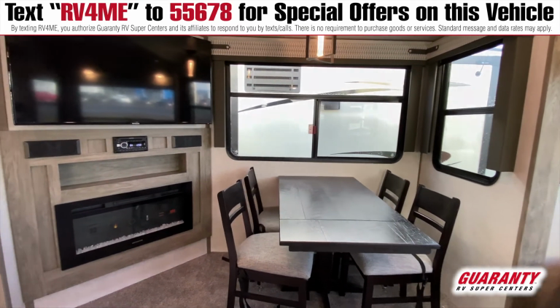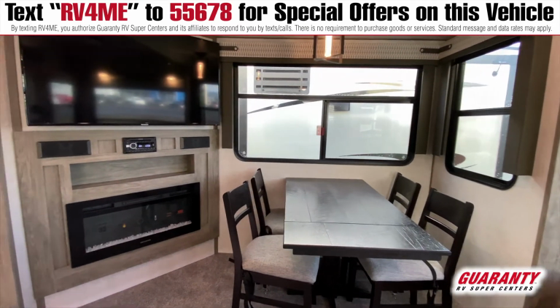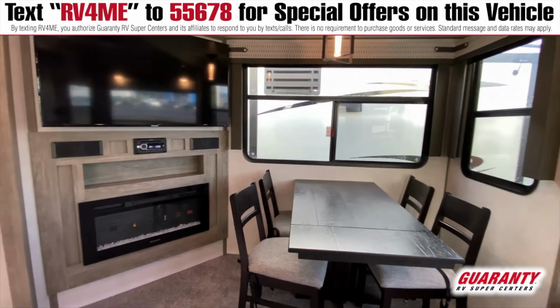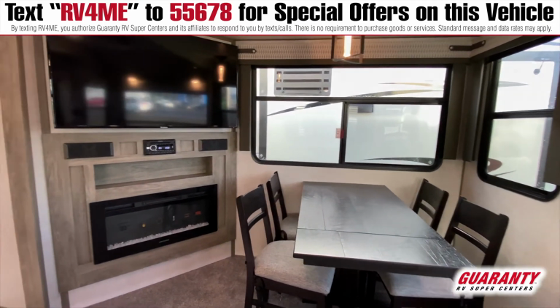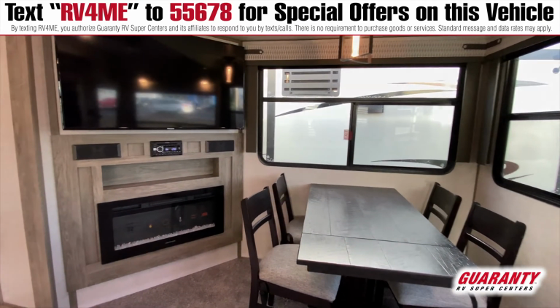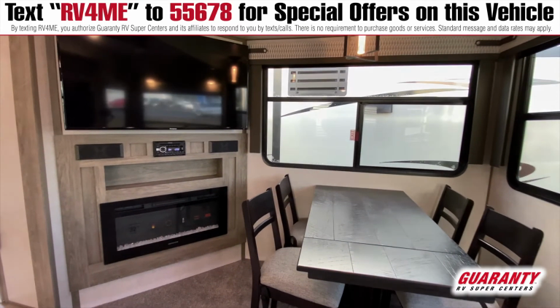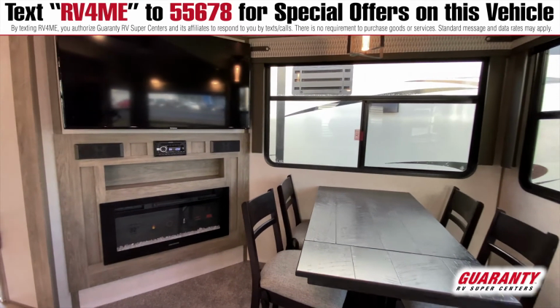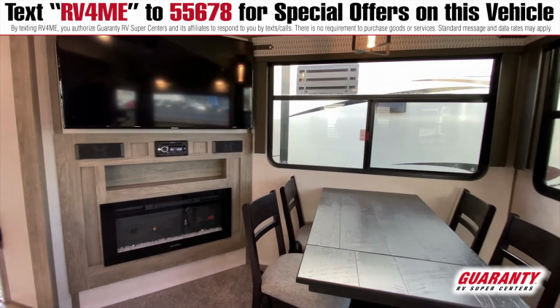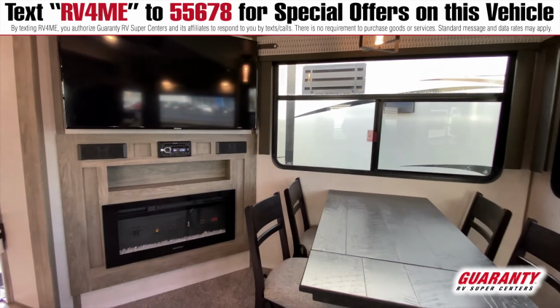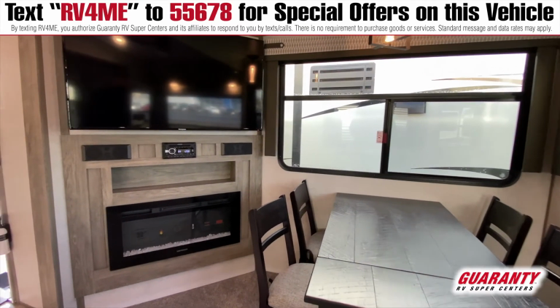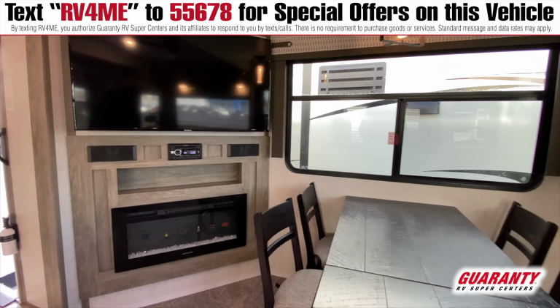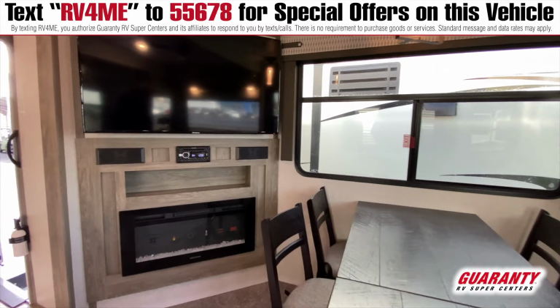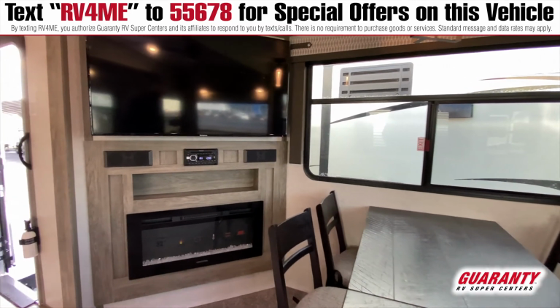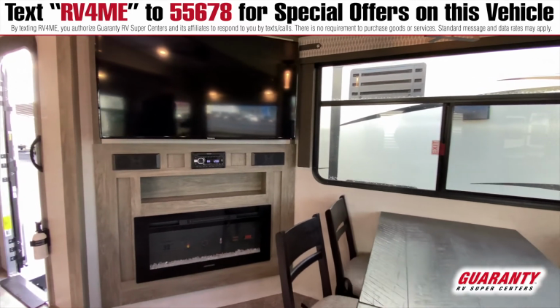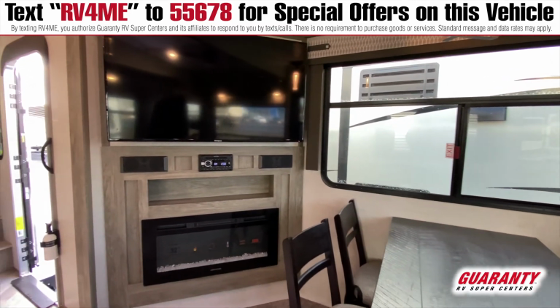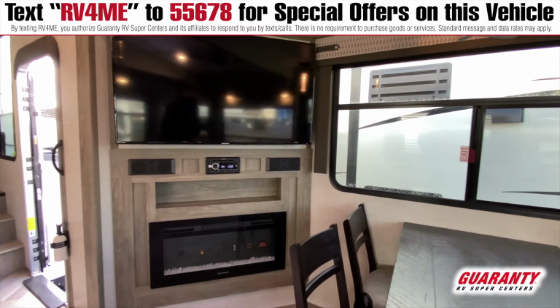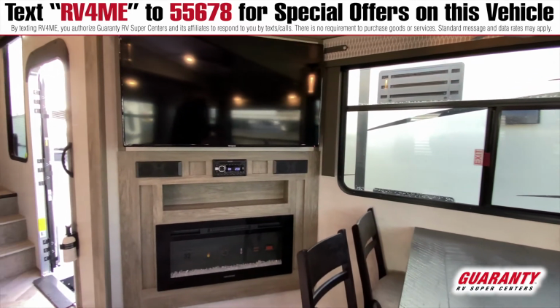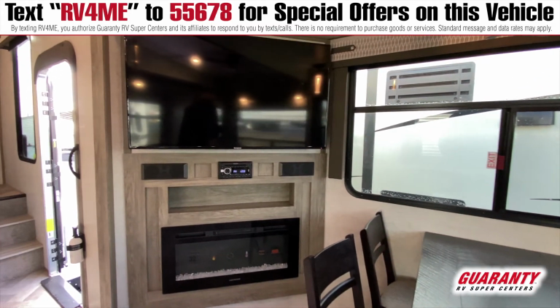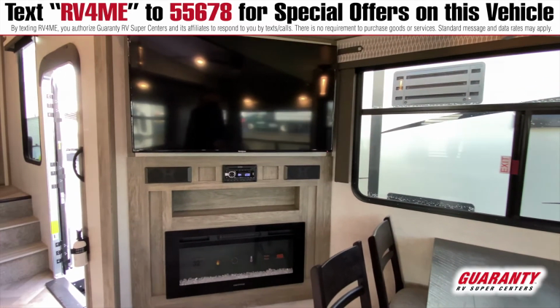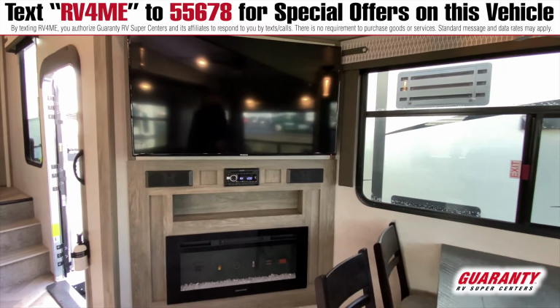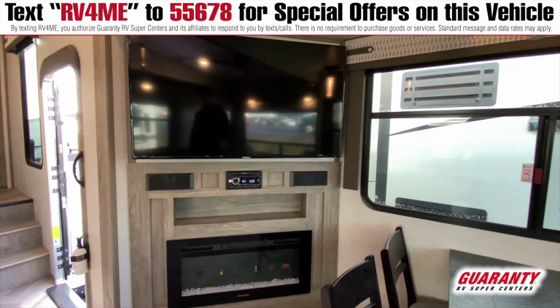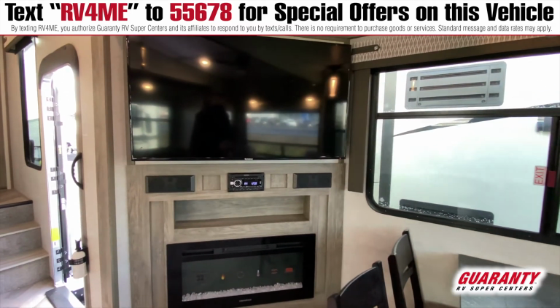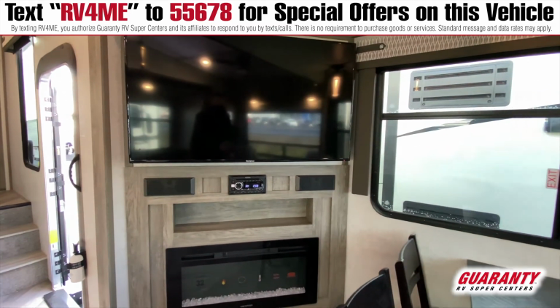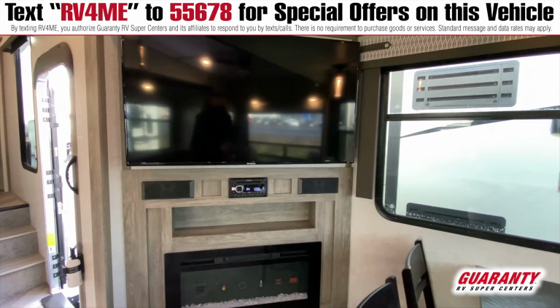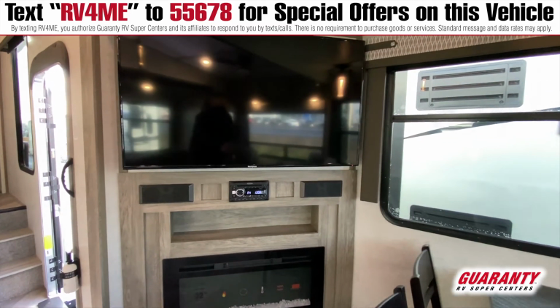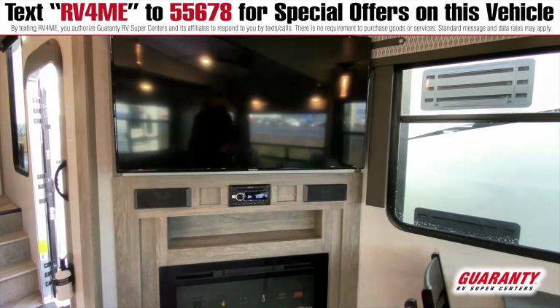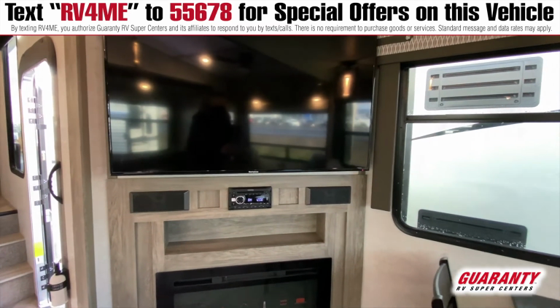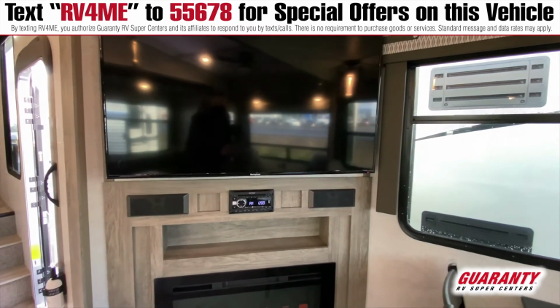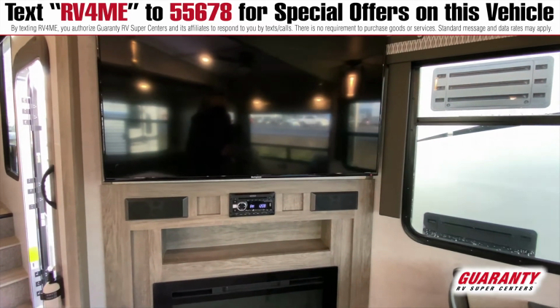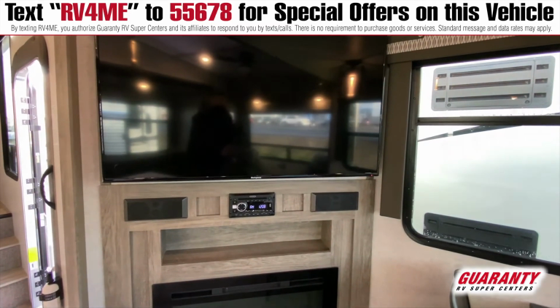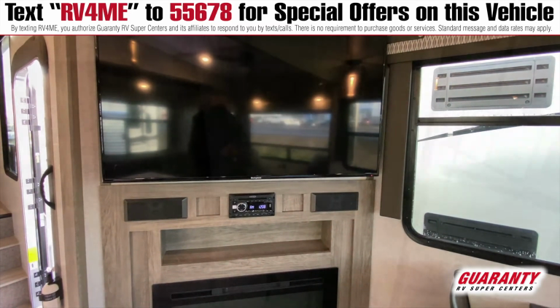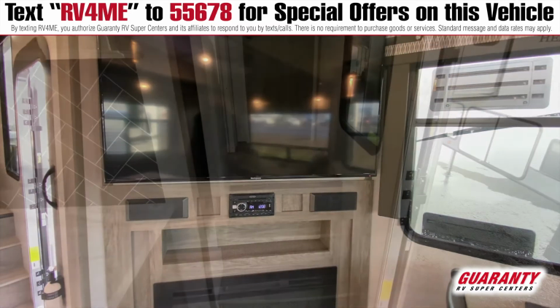Also have a 32-inch fireplace here, which makes it real nice — nice and cozy. Nice light and dark colors.